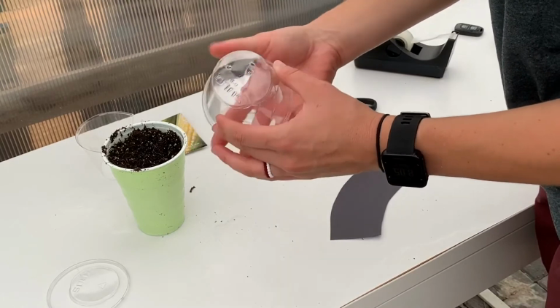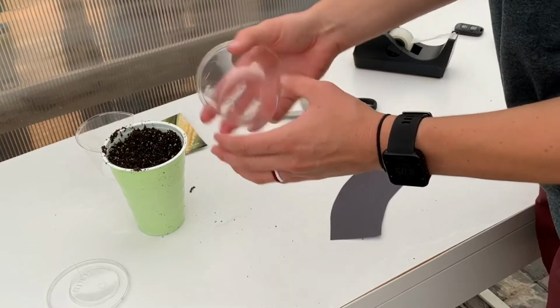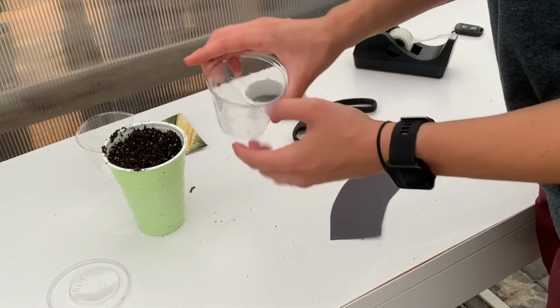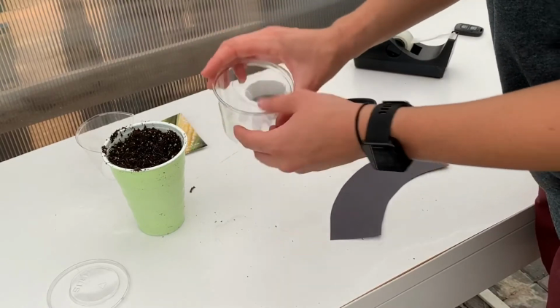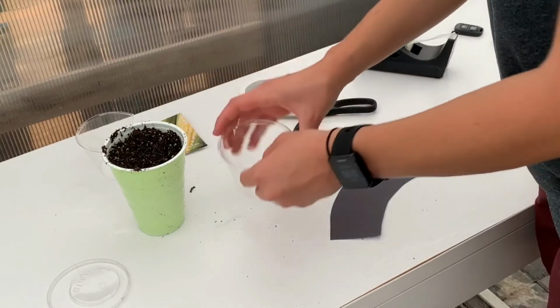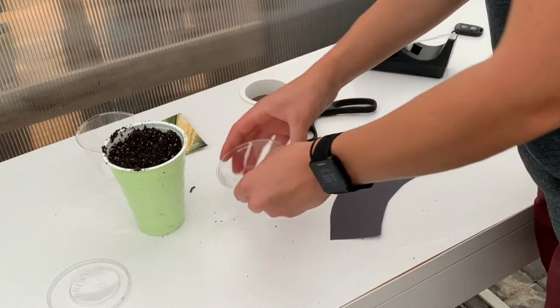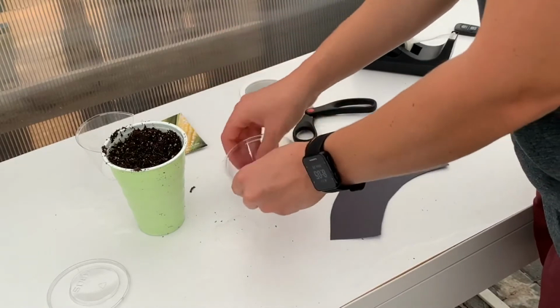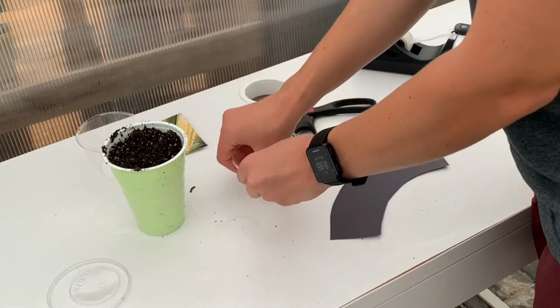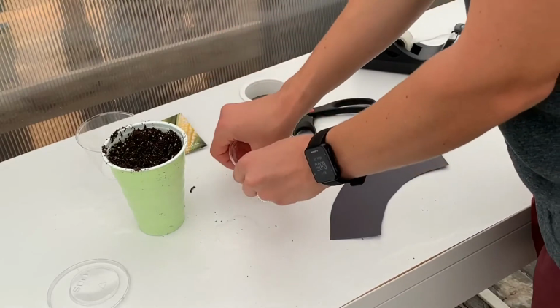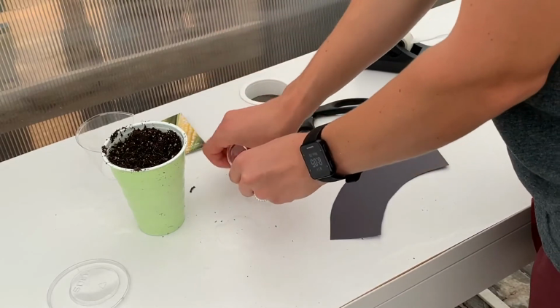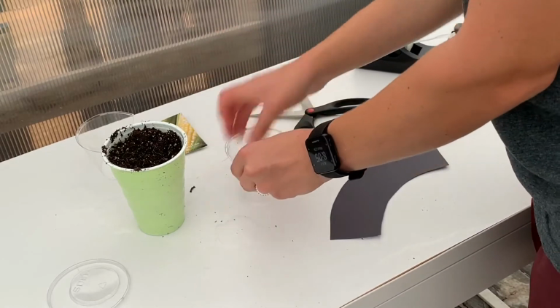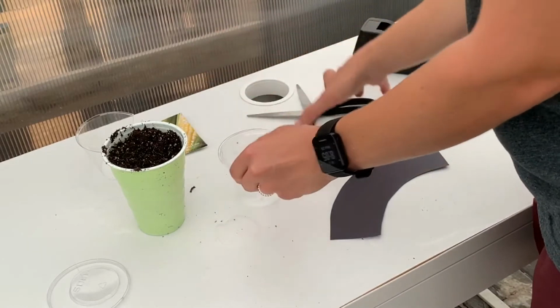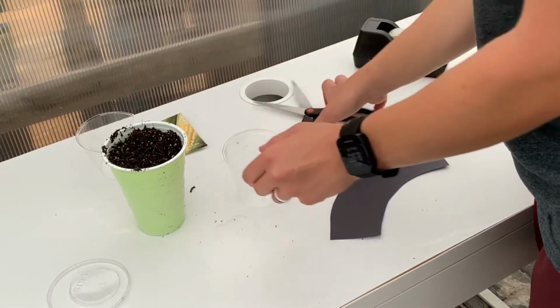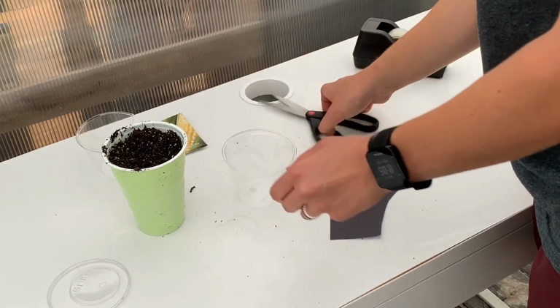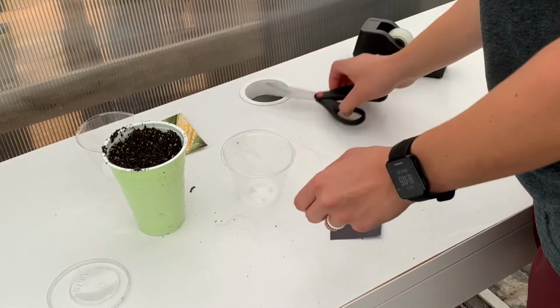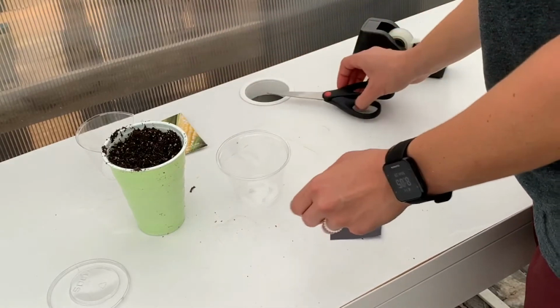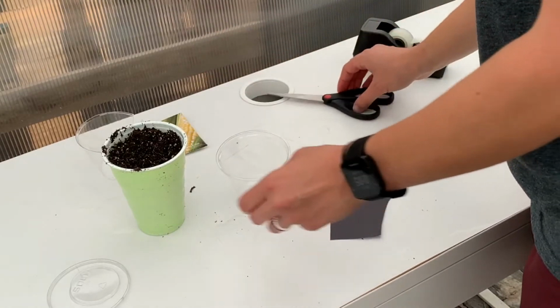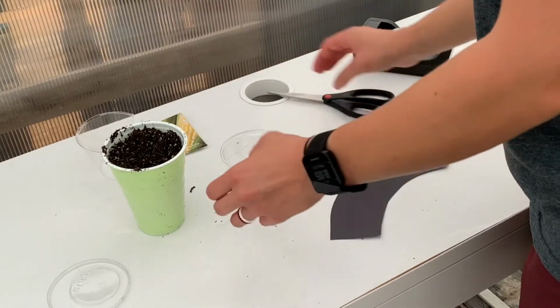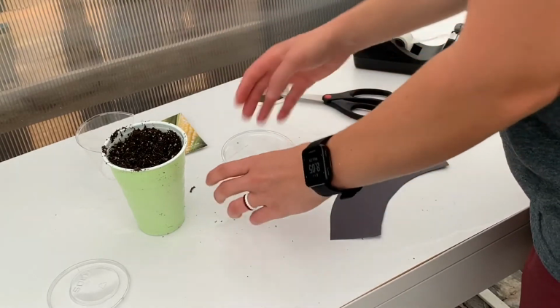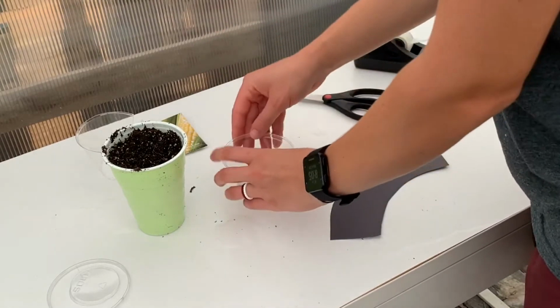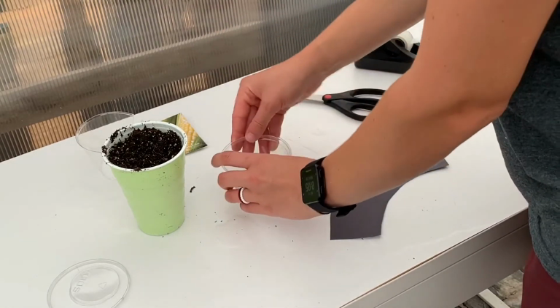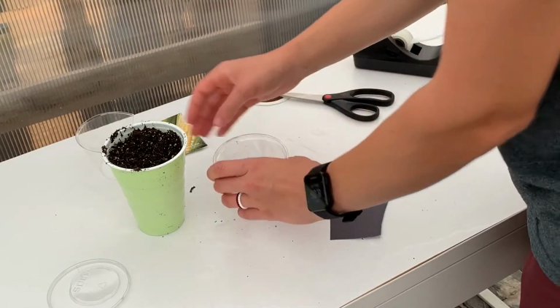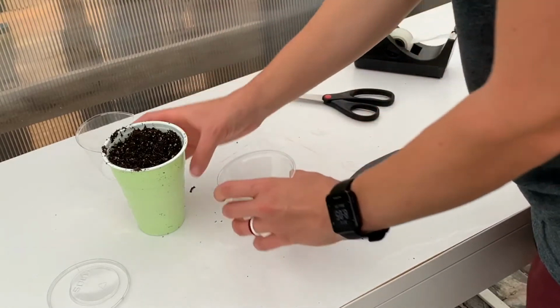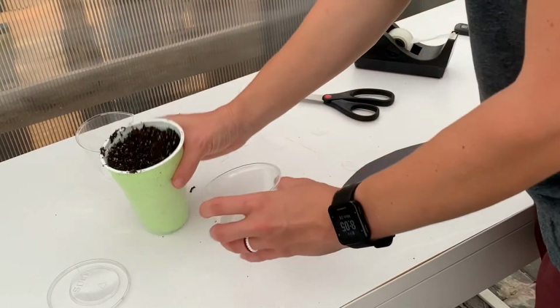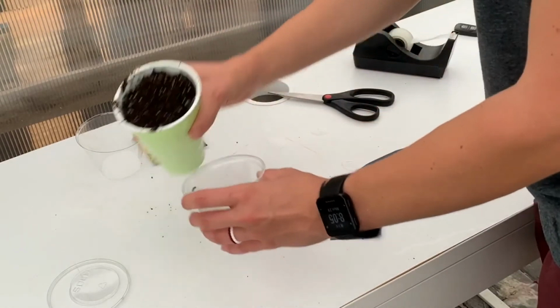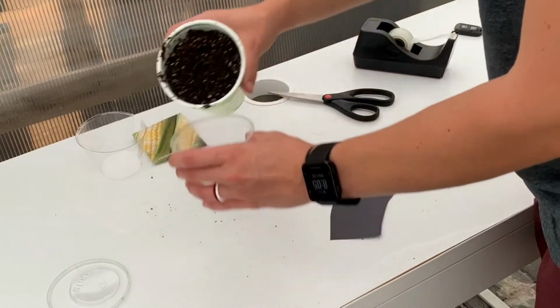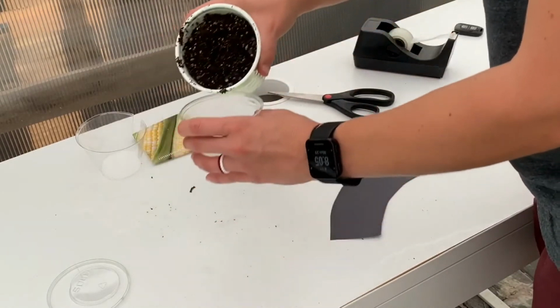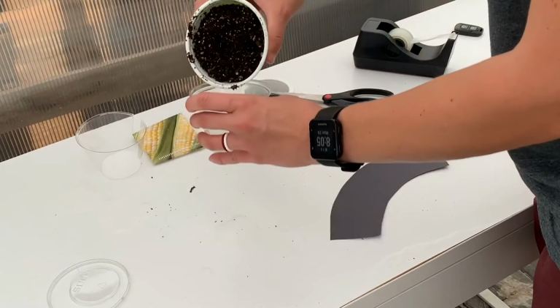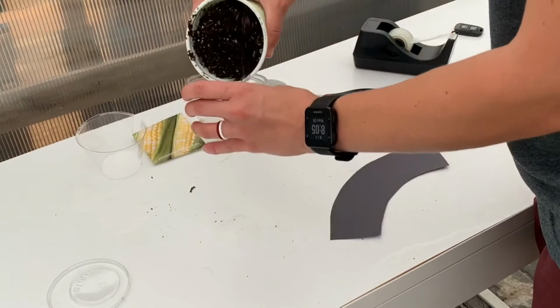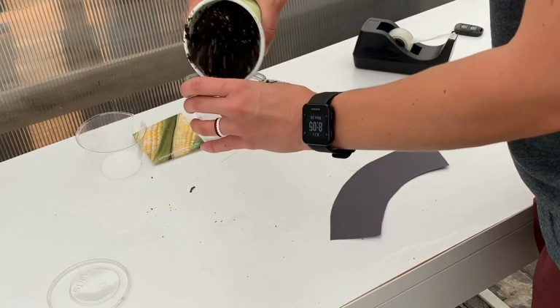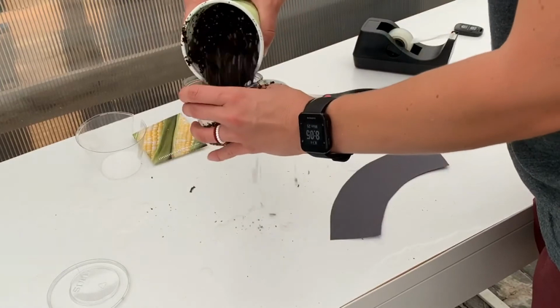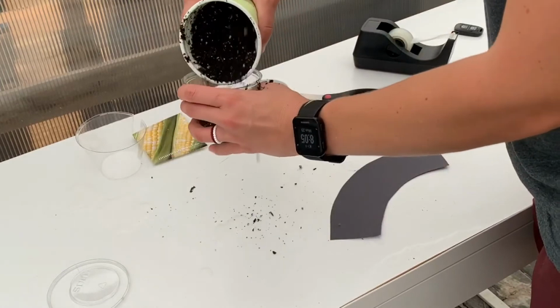Once the holes are made, pour enough potting soil into the cup so that the cup is filled to the lip.